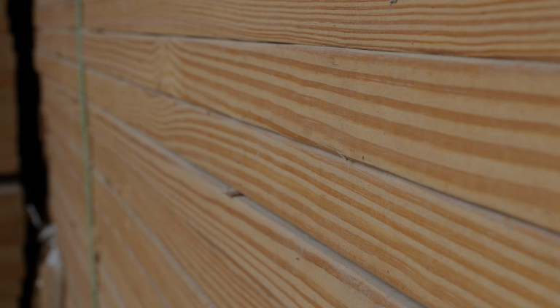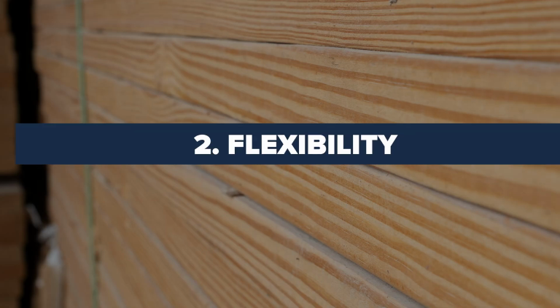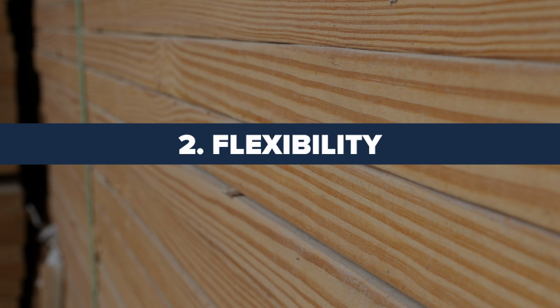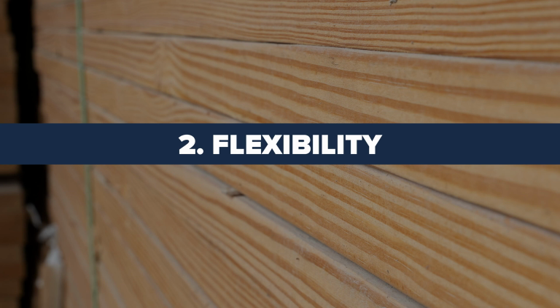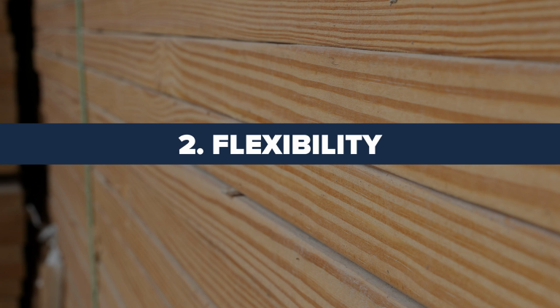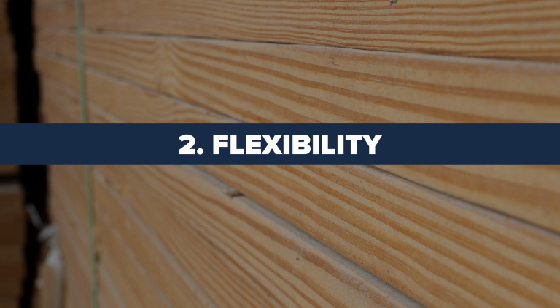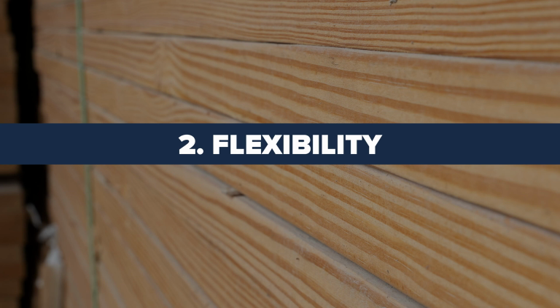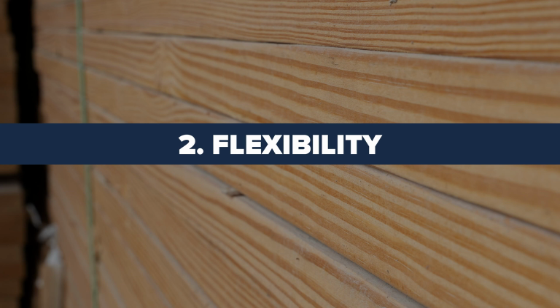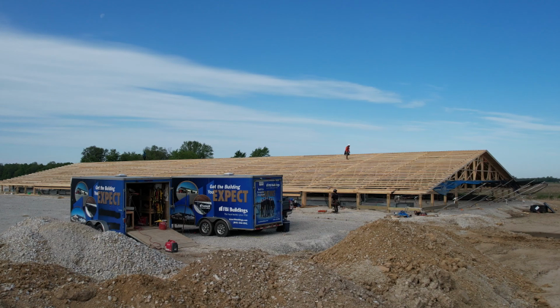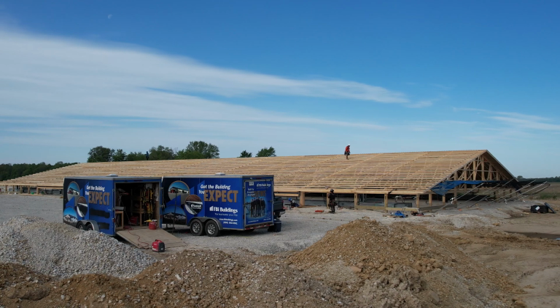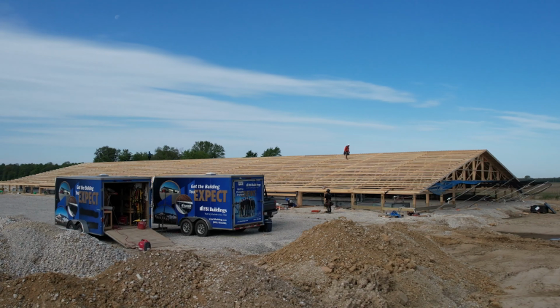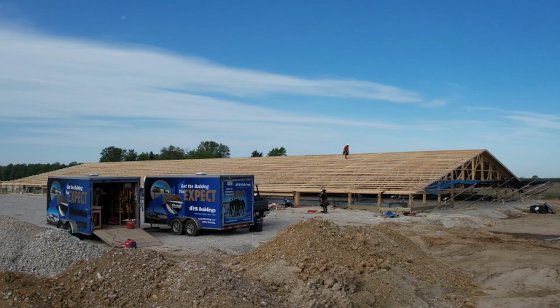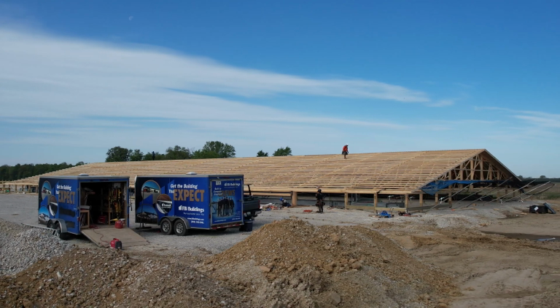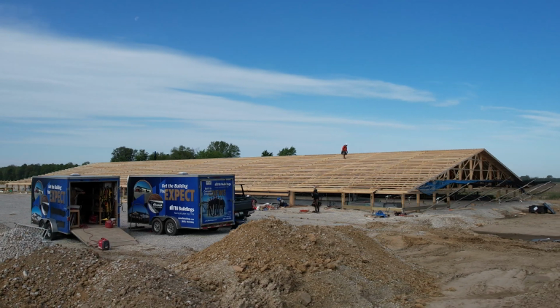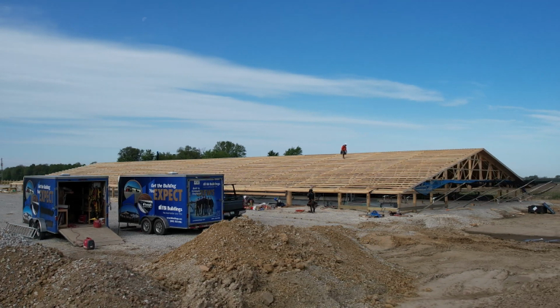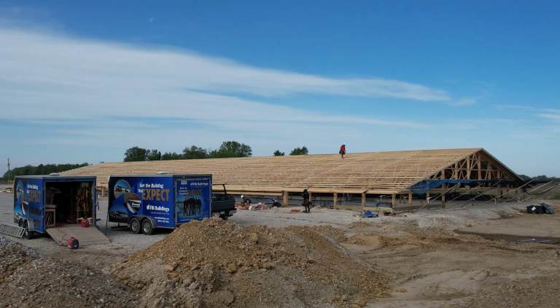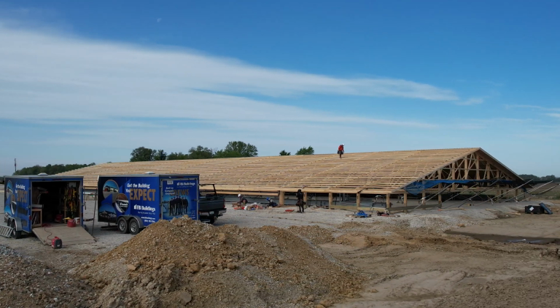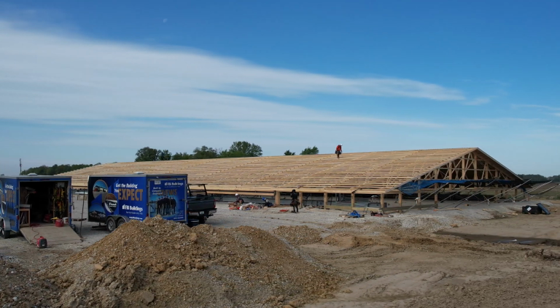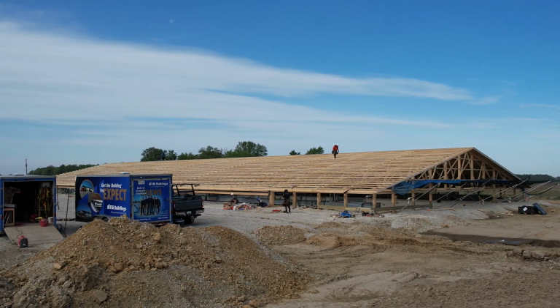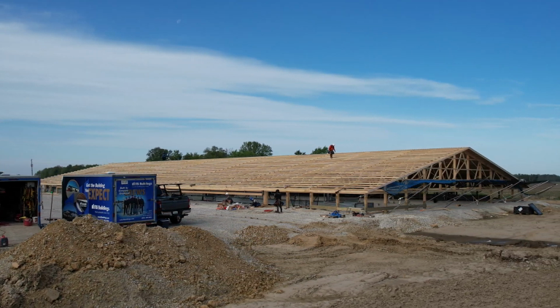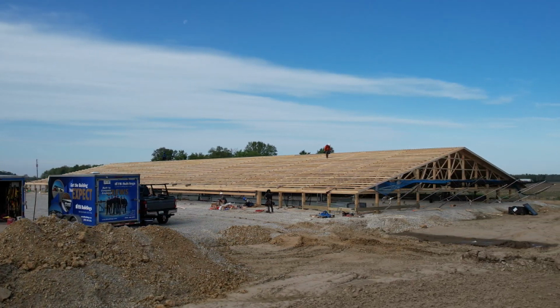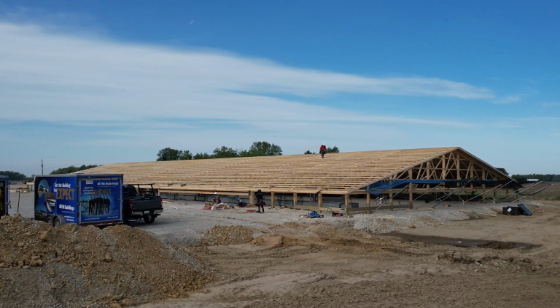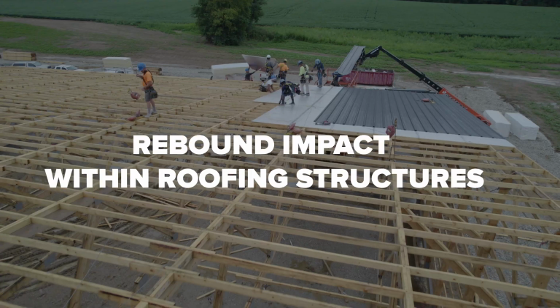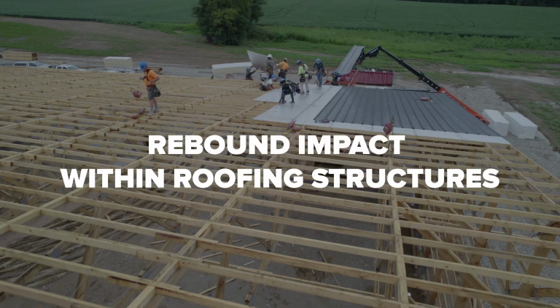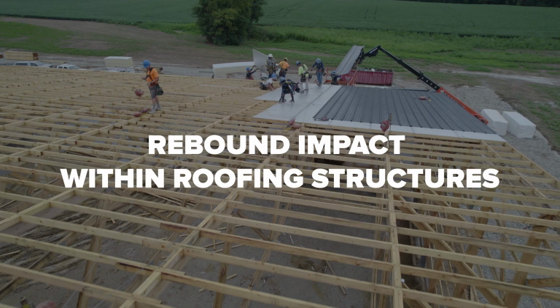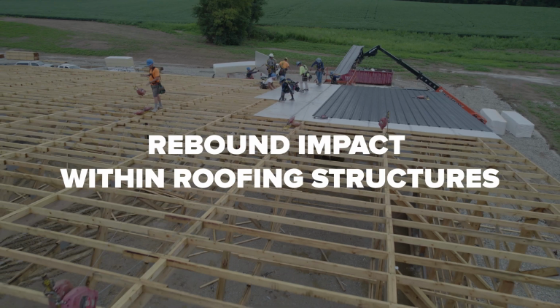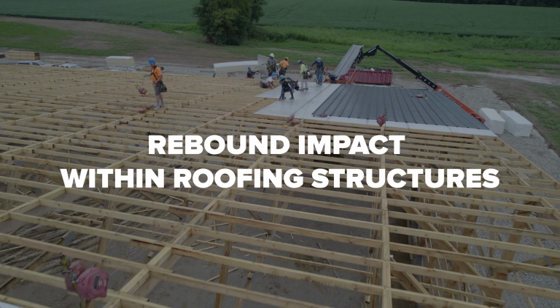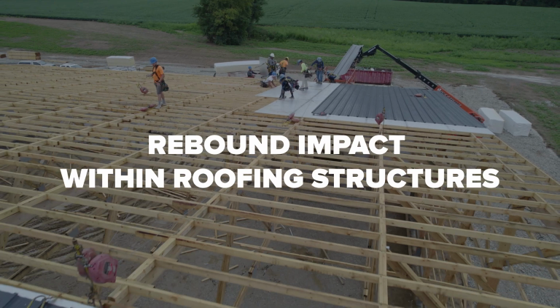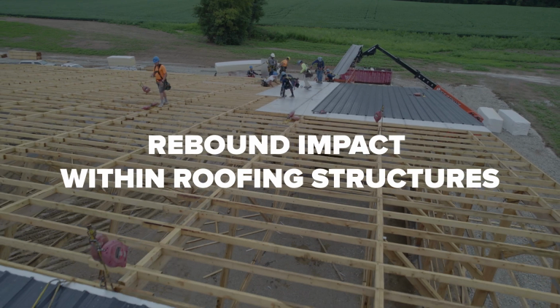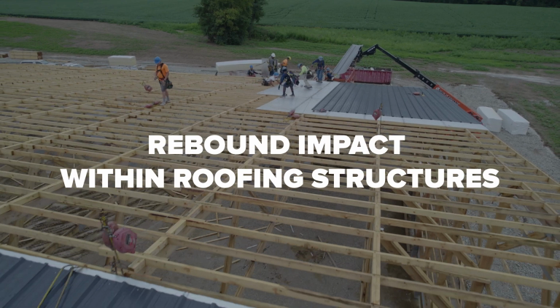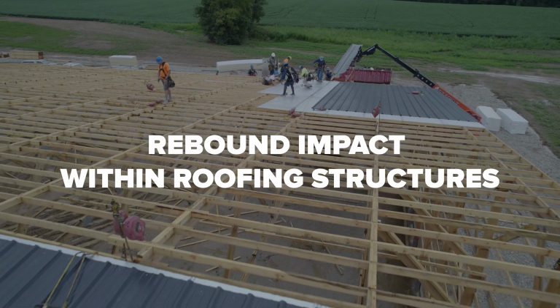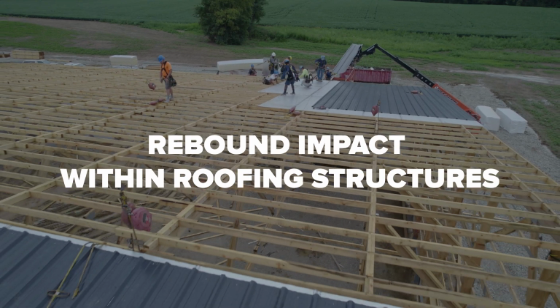Number two is flexibility. MSR Lumber's ample elasticity effectively mitigates the rebound impact within roofing structures.